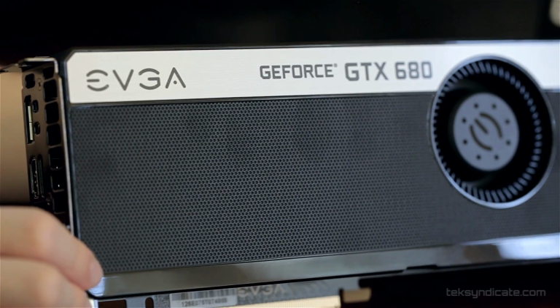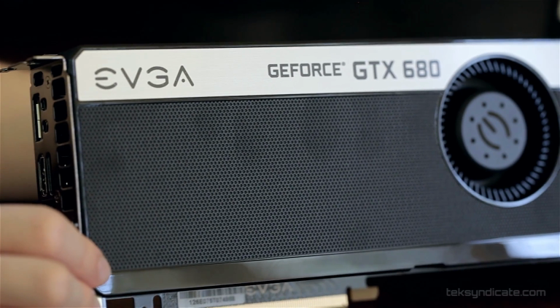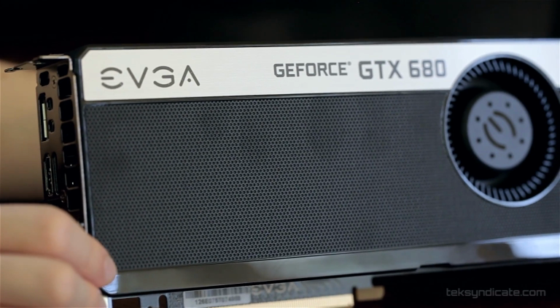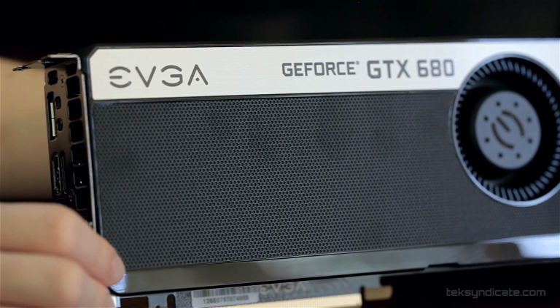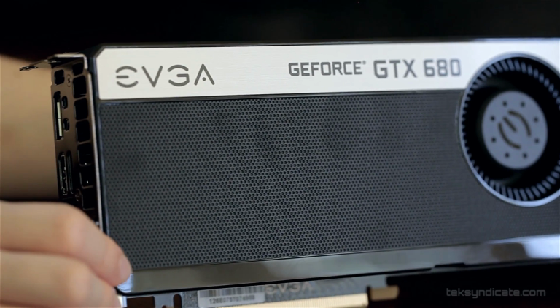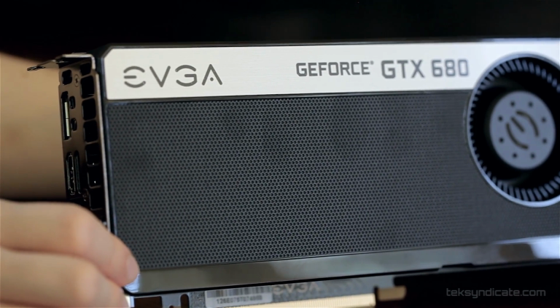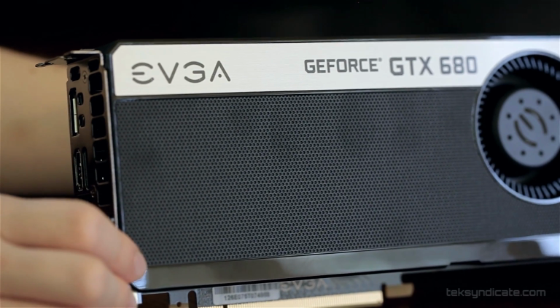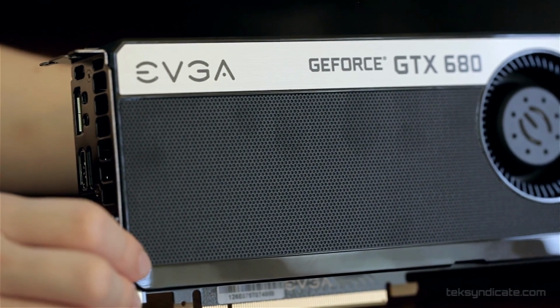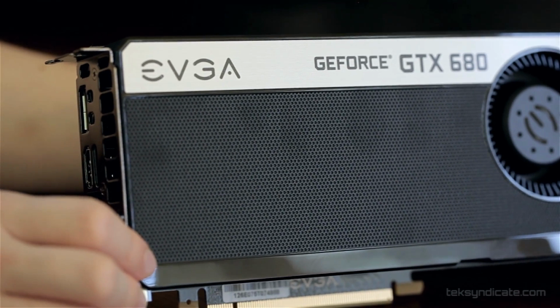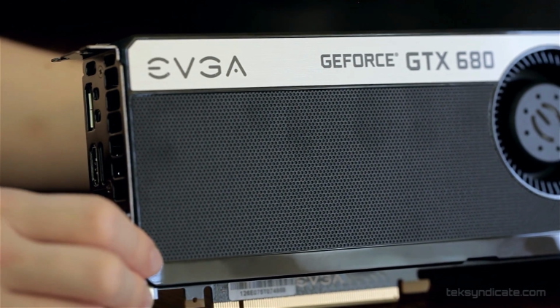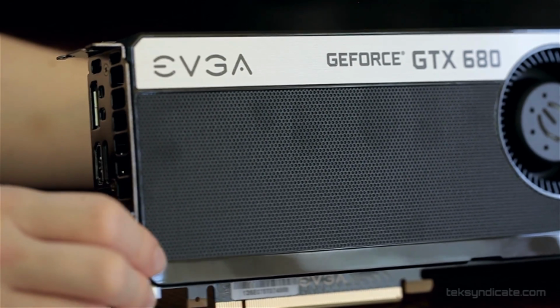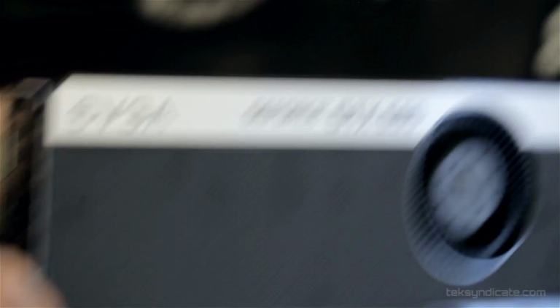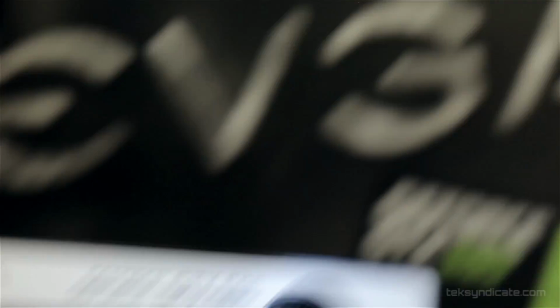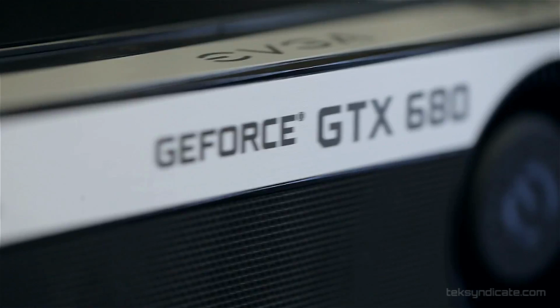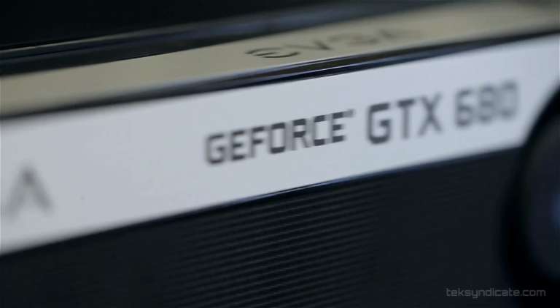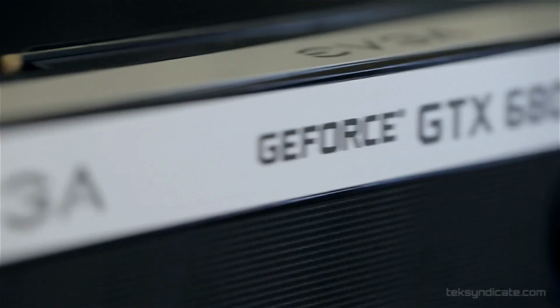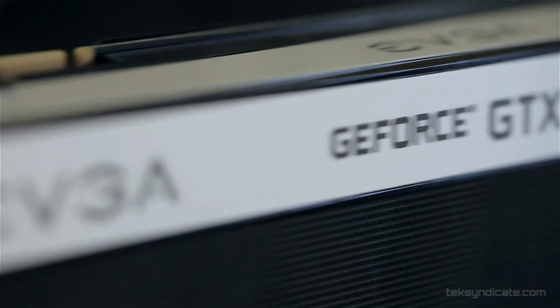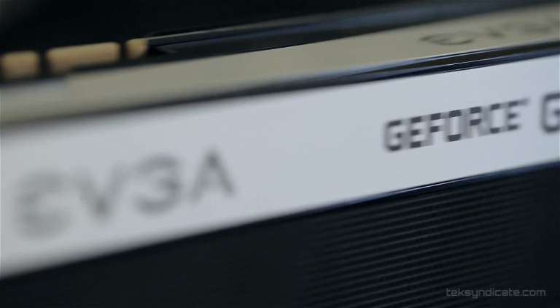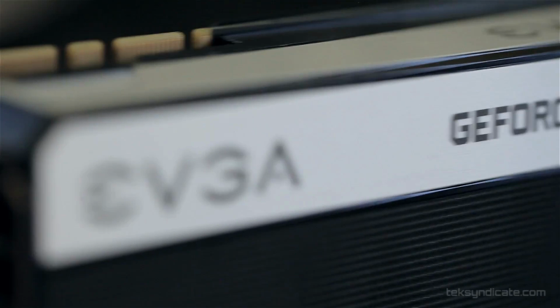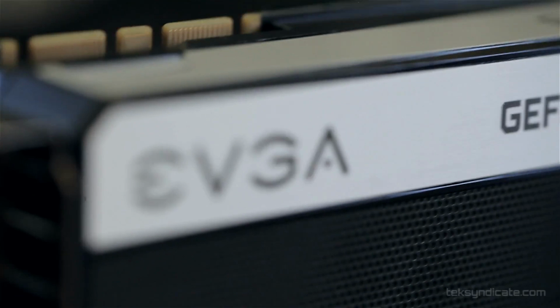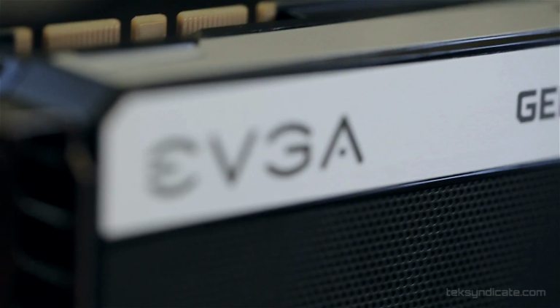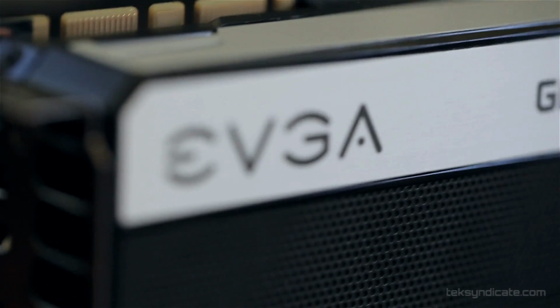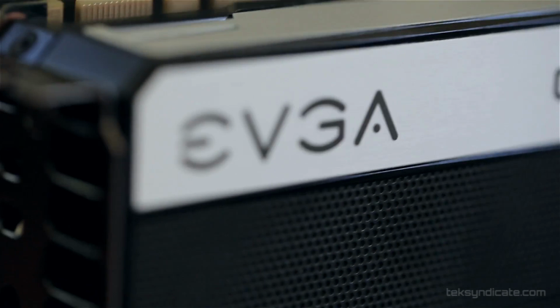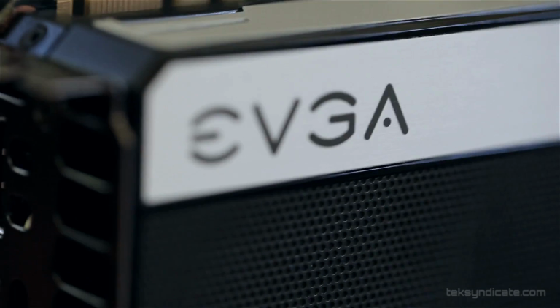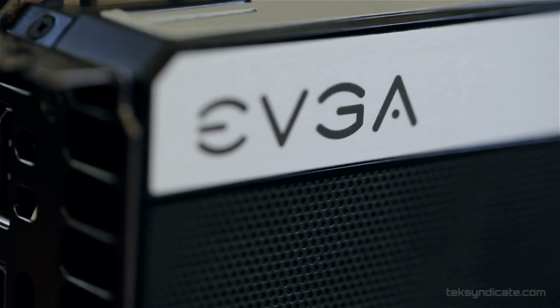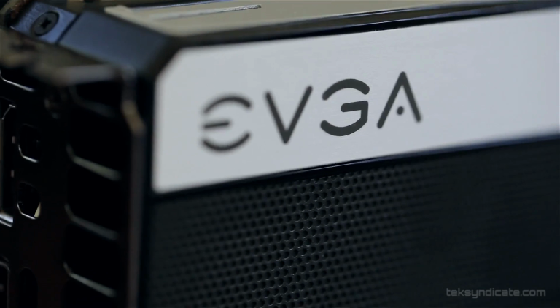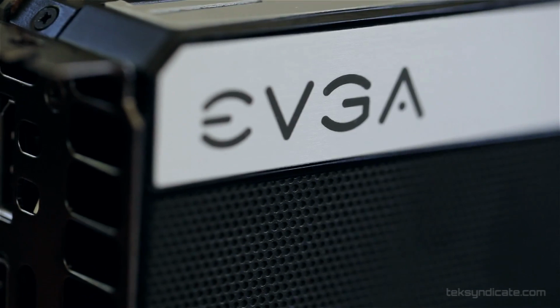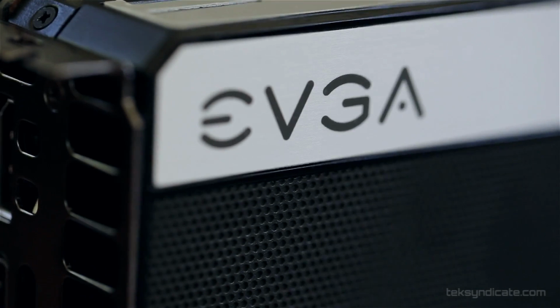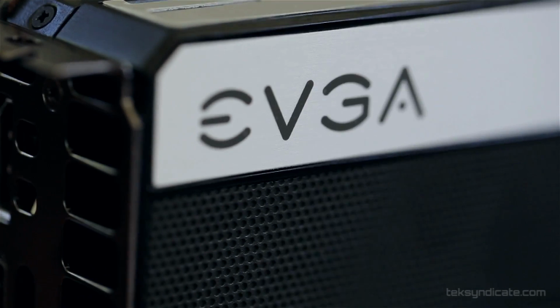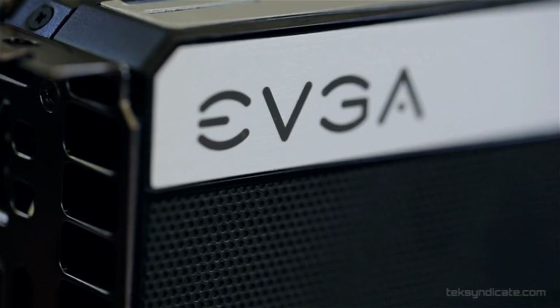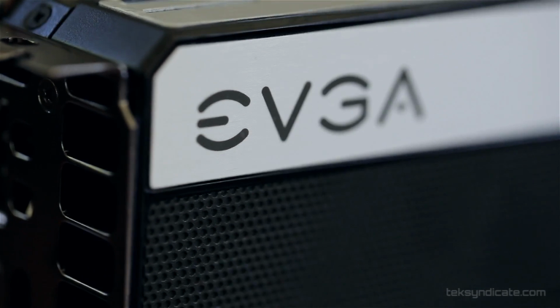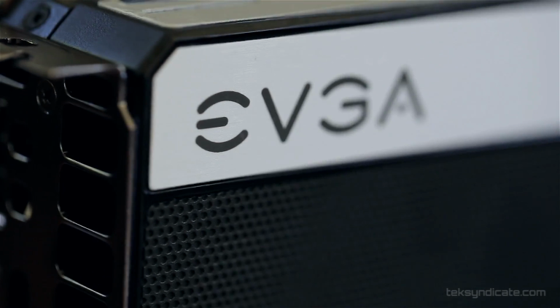So there you have it — the EVGA GTX 680 with four gigabytes of GDDR5. See you guys next time.